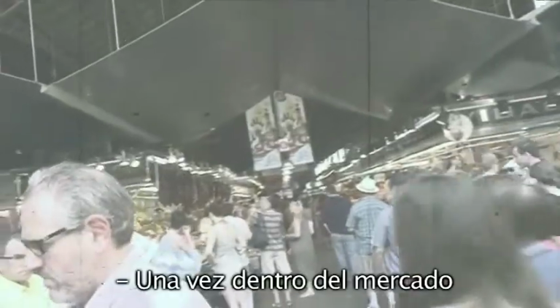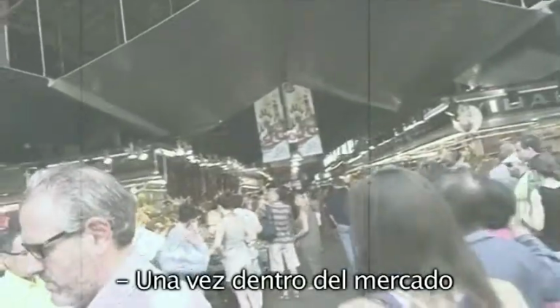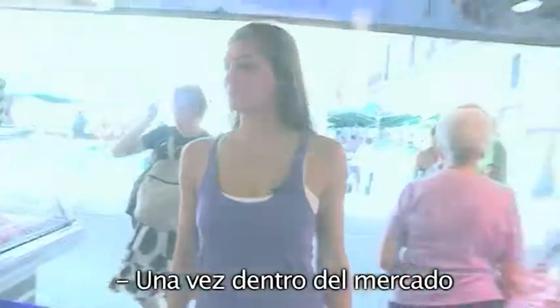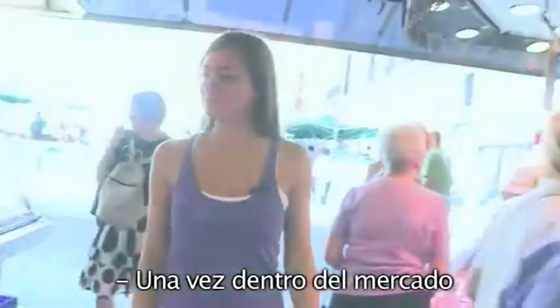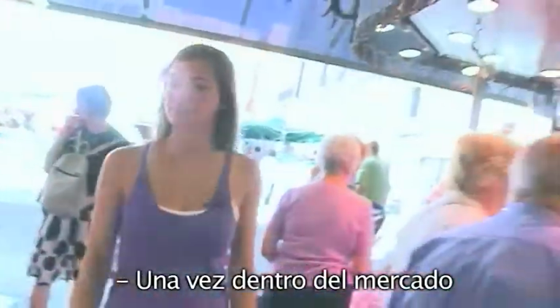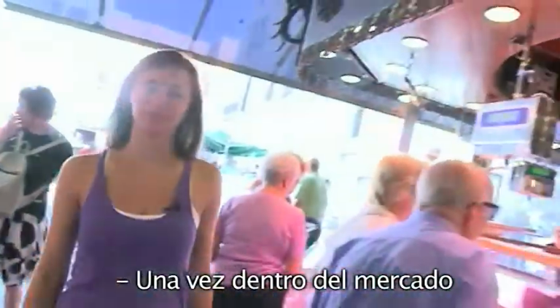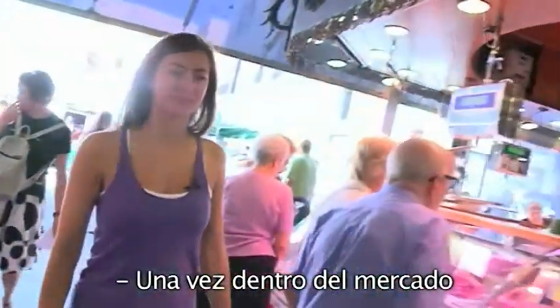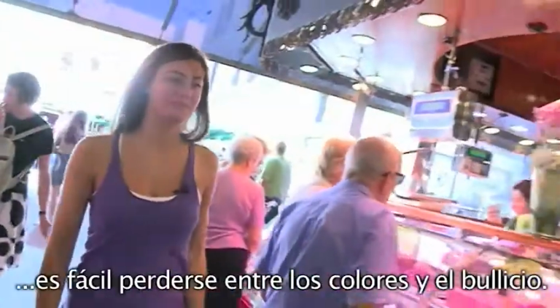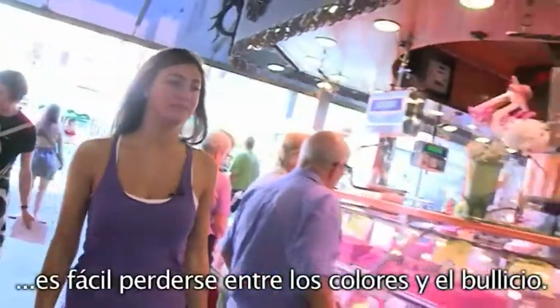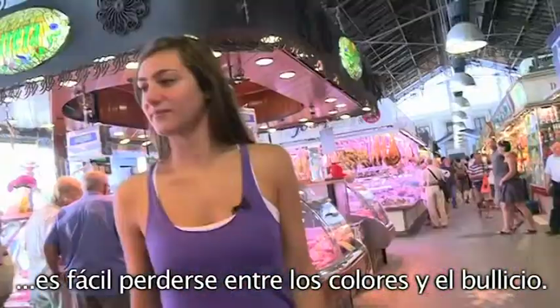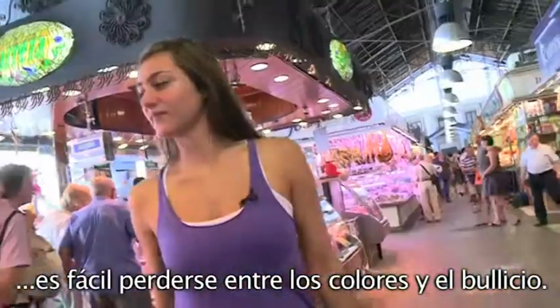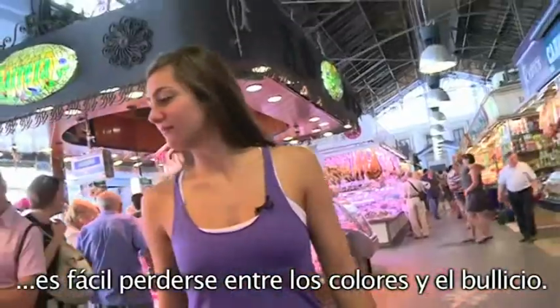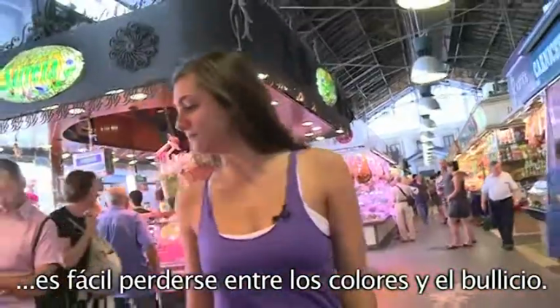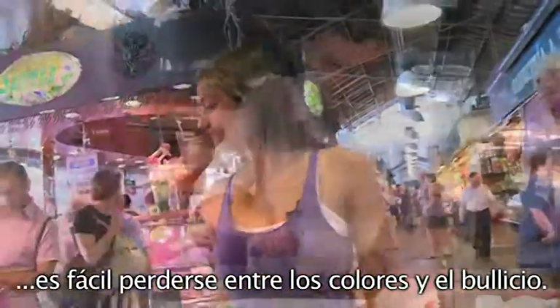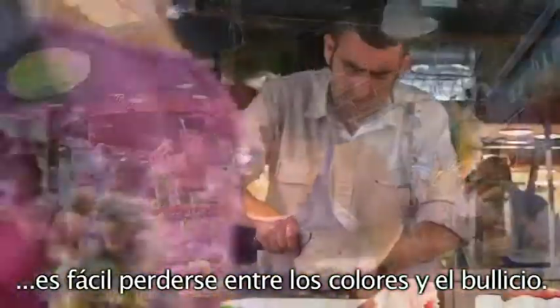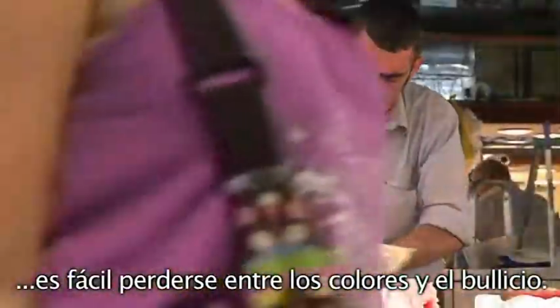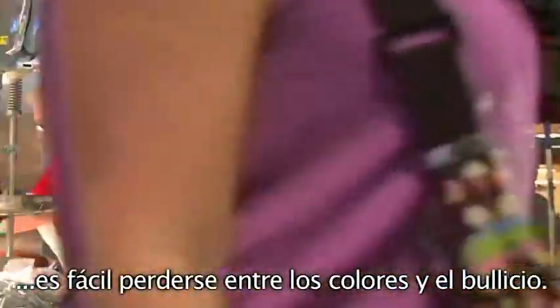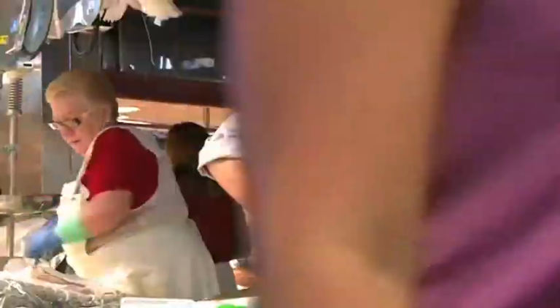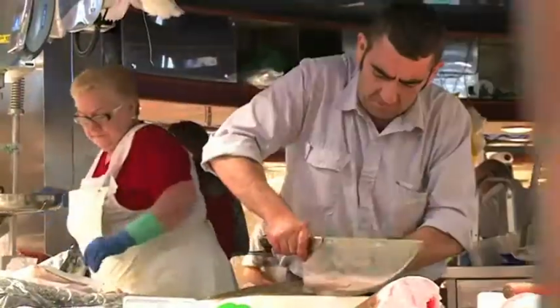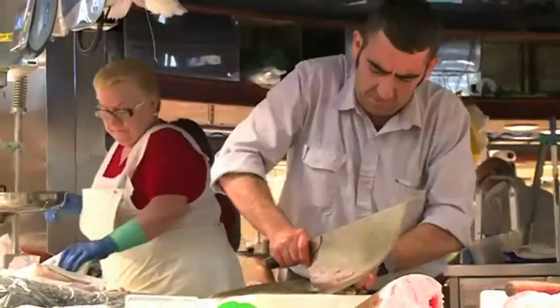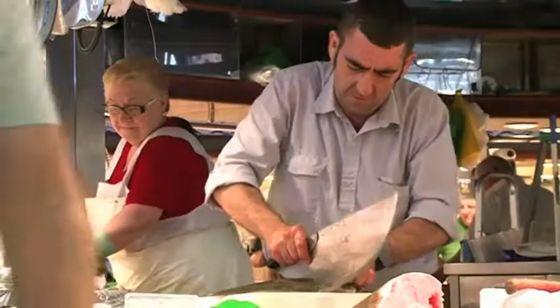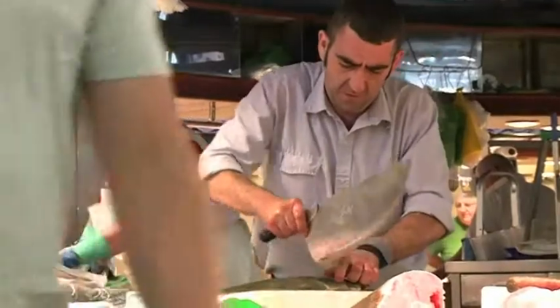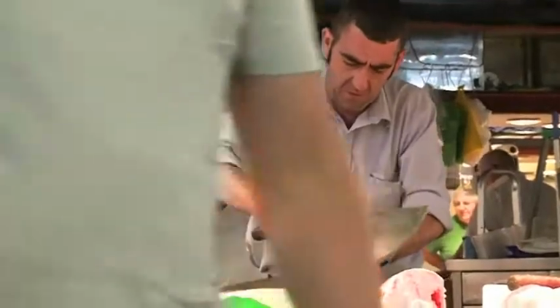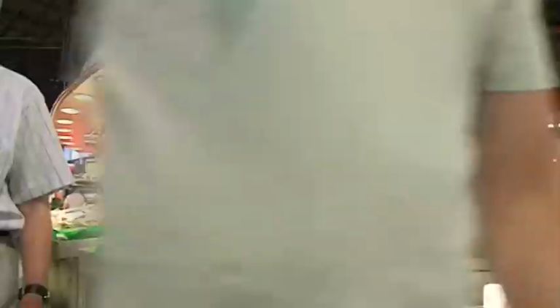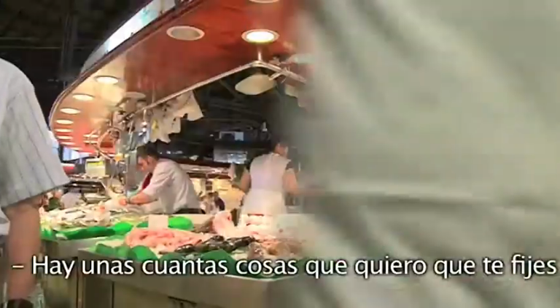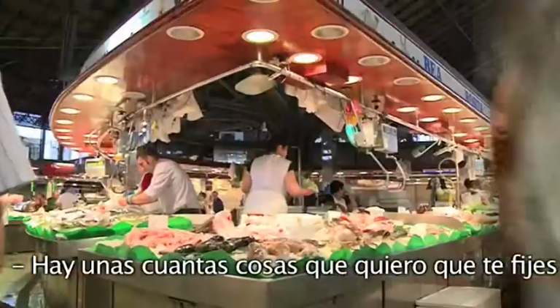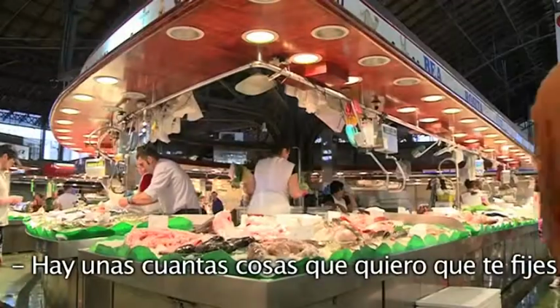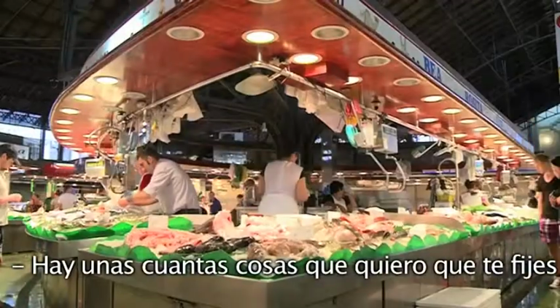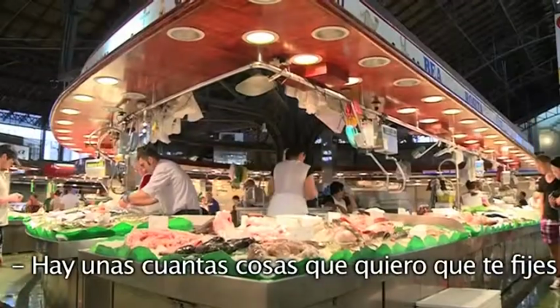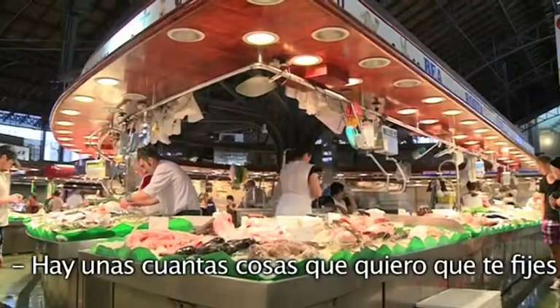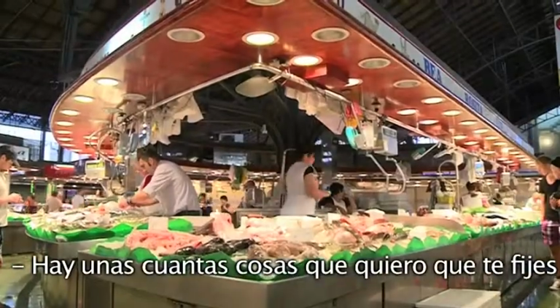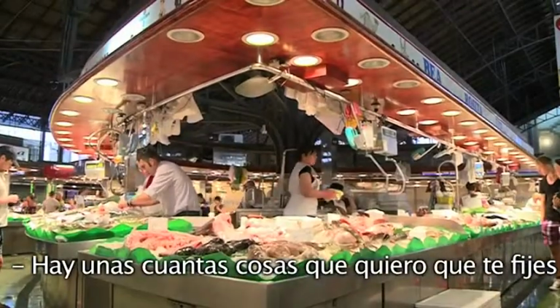Once inside, it's easy to get lost in the colors and the general bustle of the atmosphere of the market. But there are a couple of things I want you to notice.